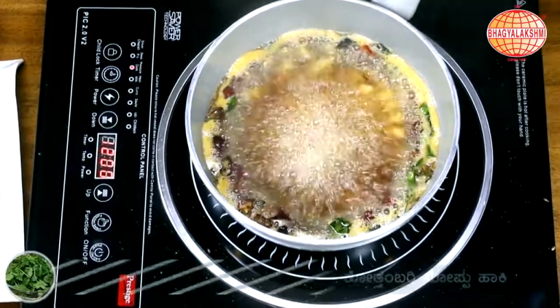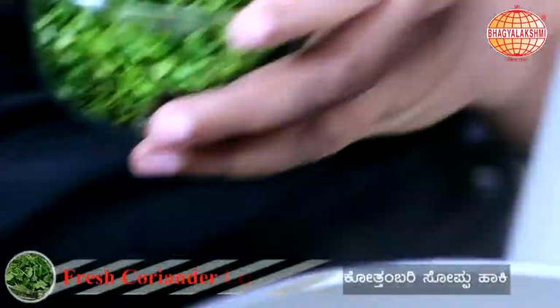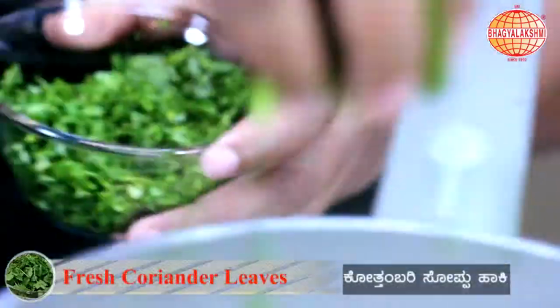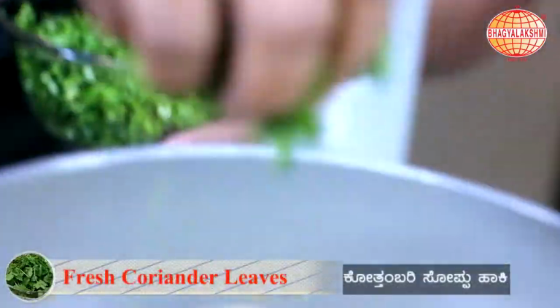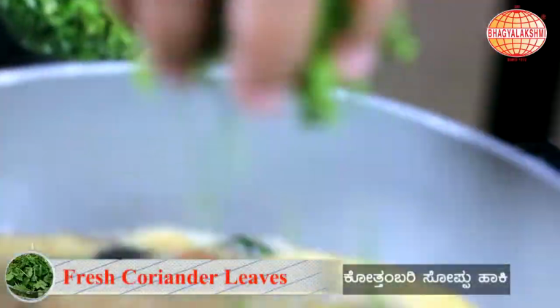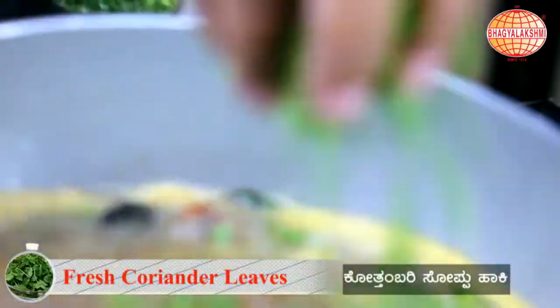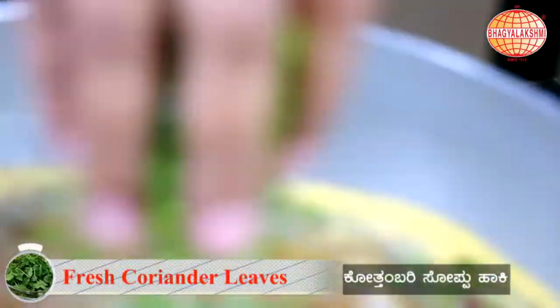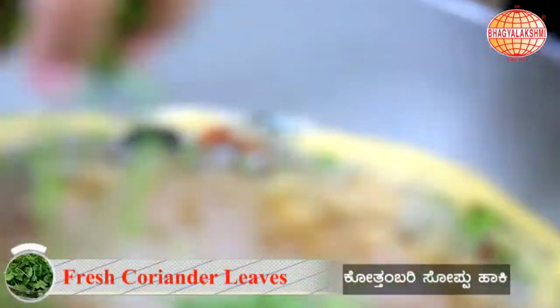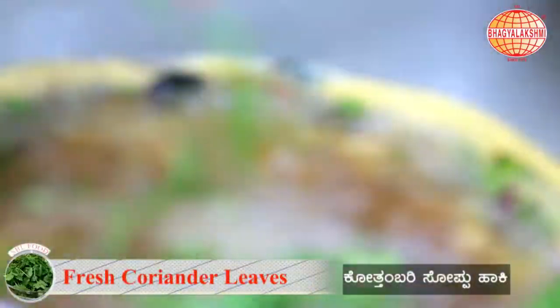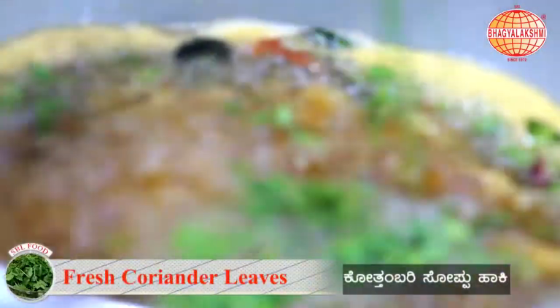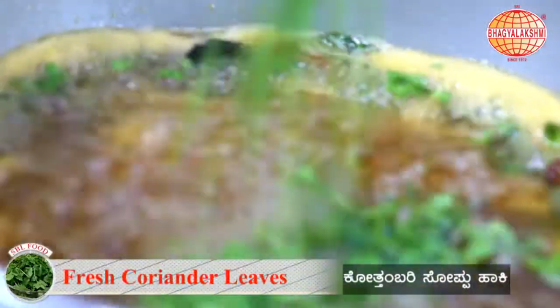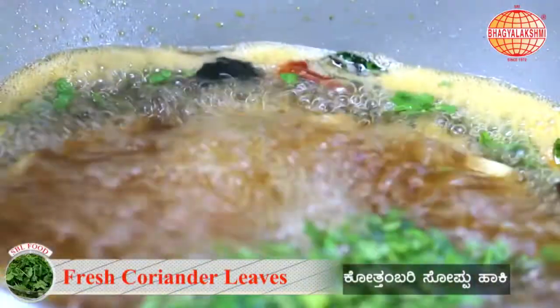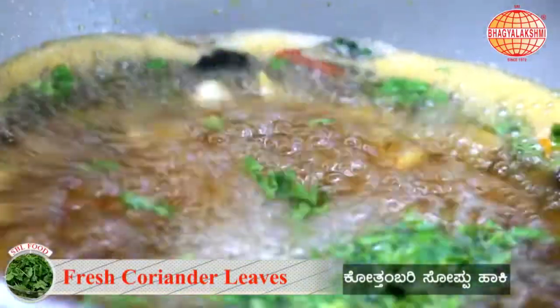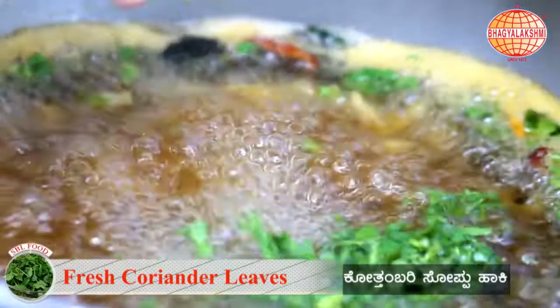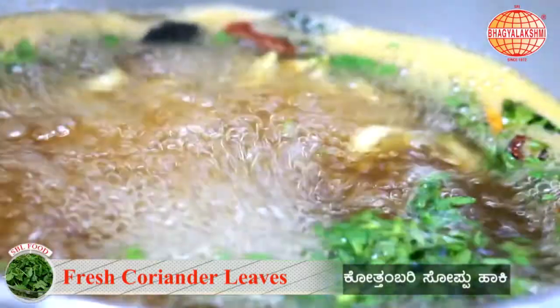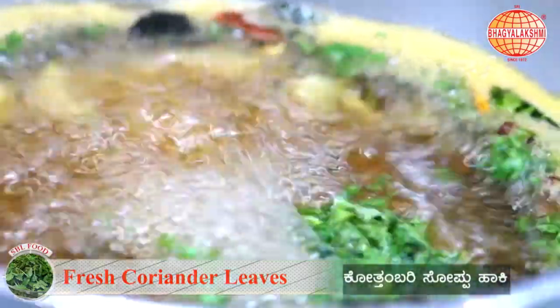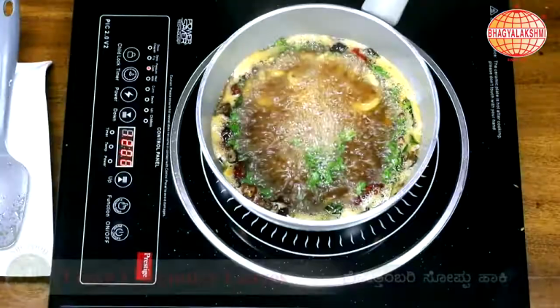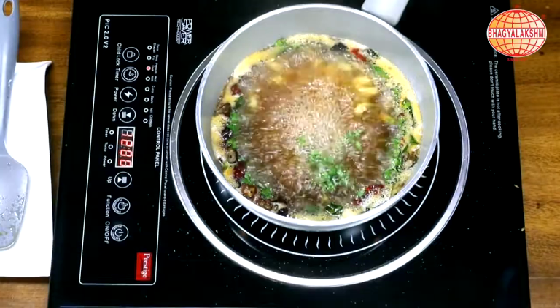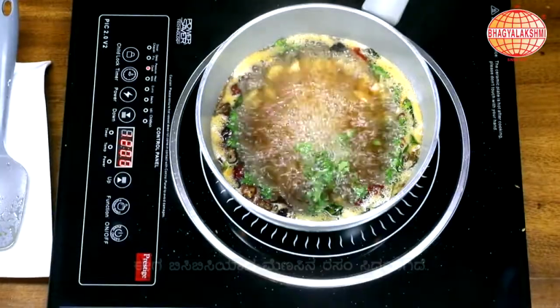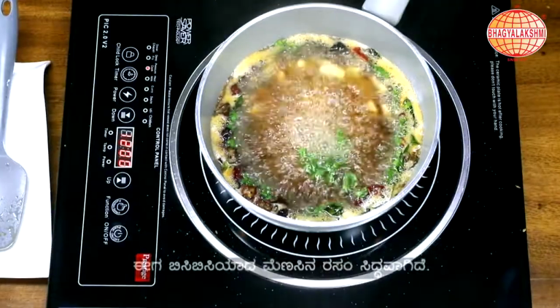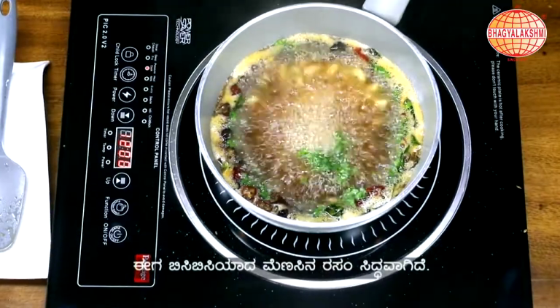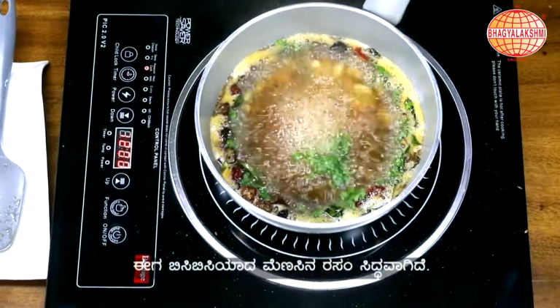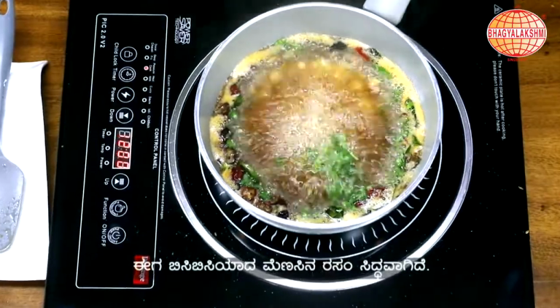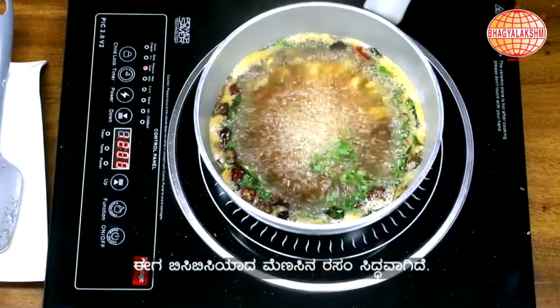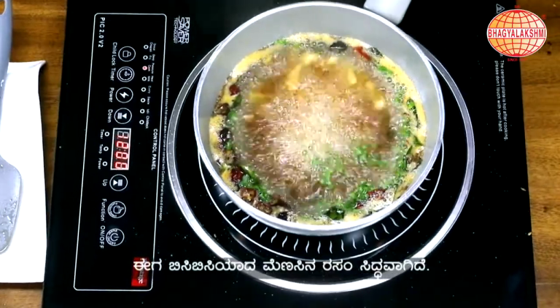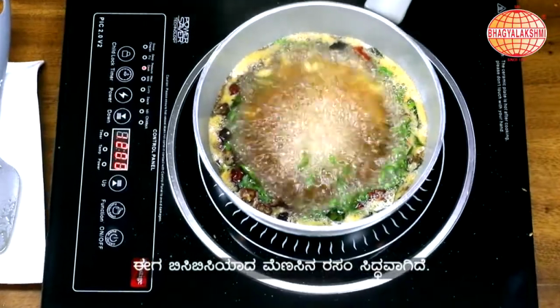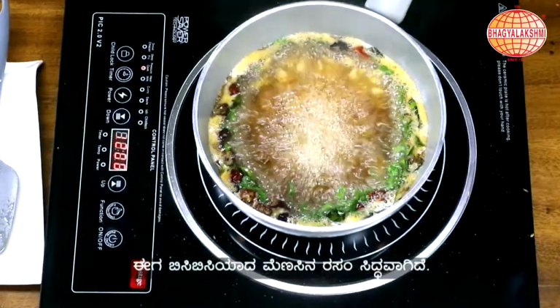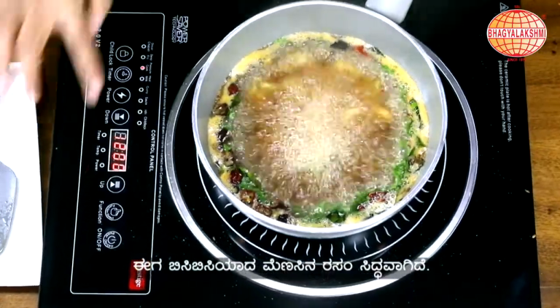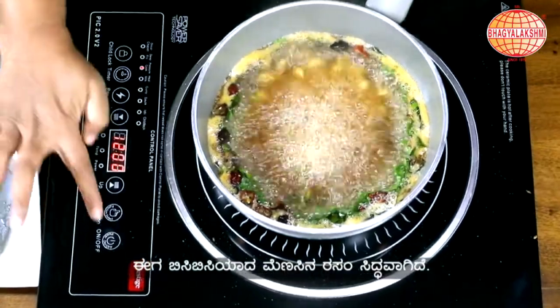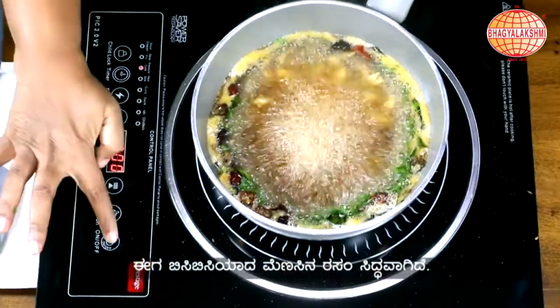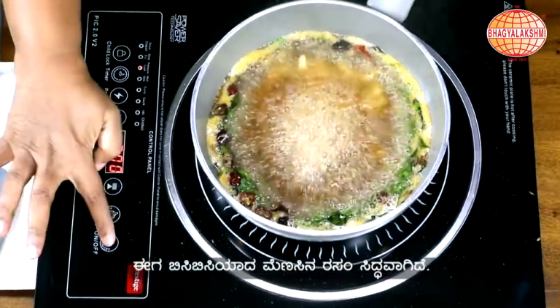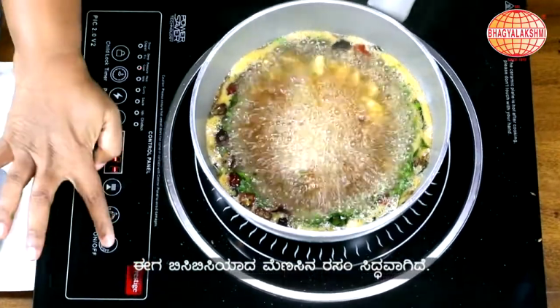I am going to add in finely chopped coriander and turn off. Pepper rasam is ready to serve.